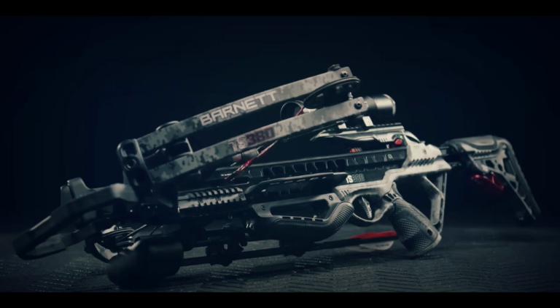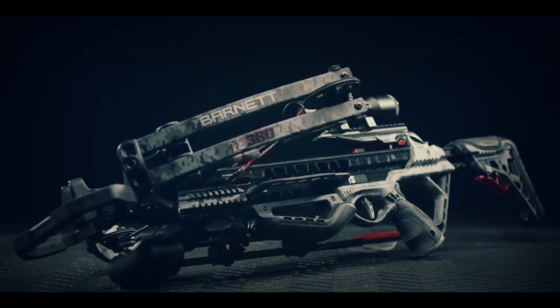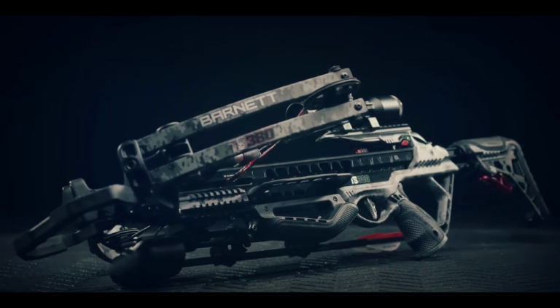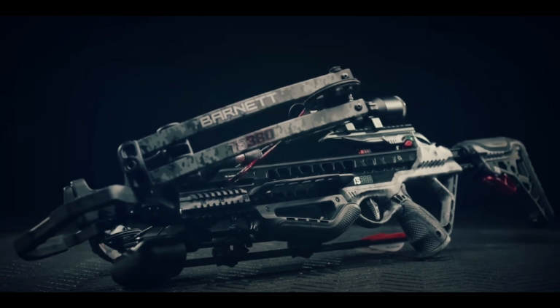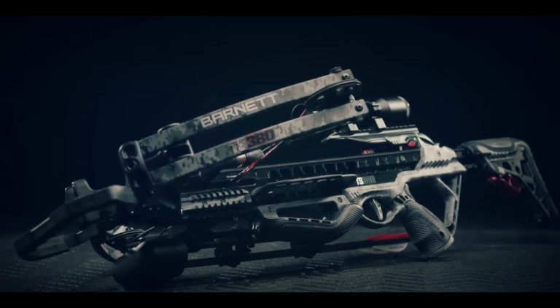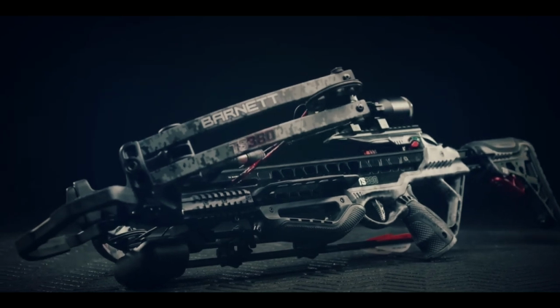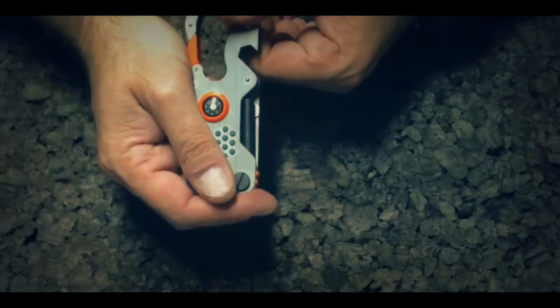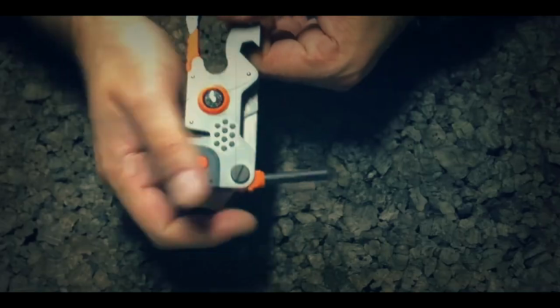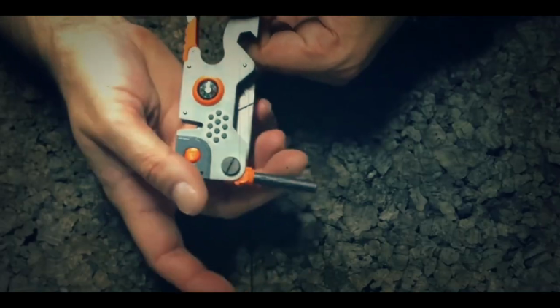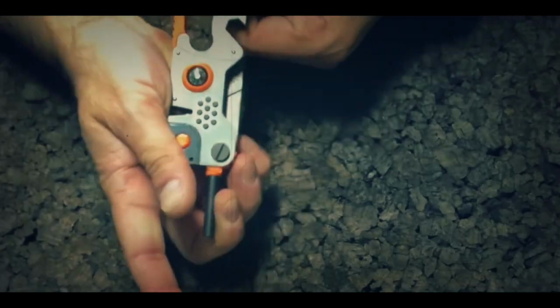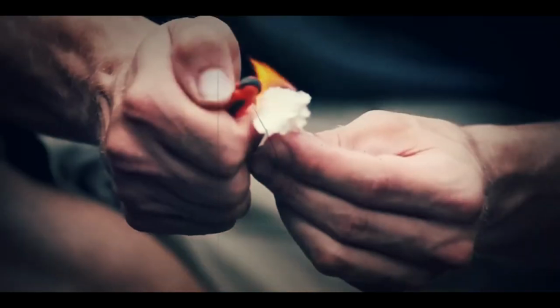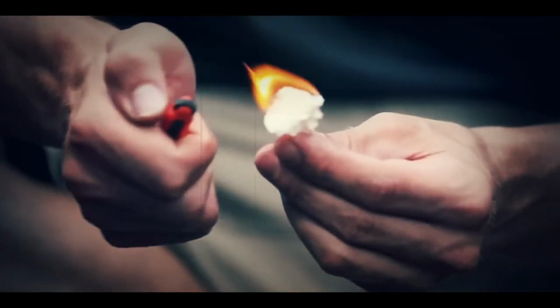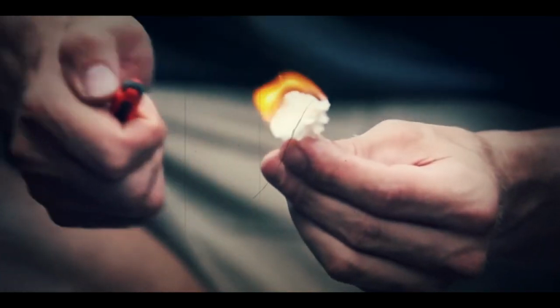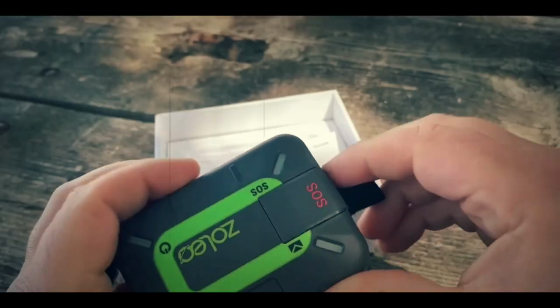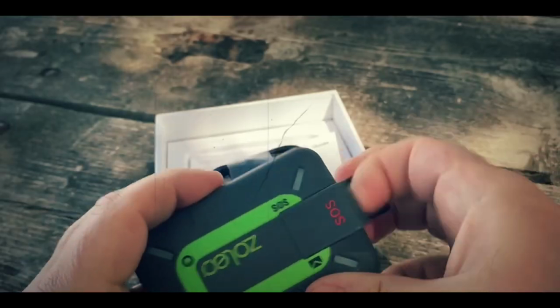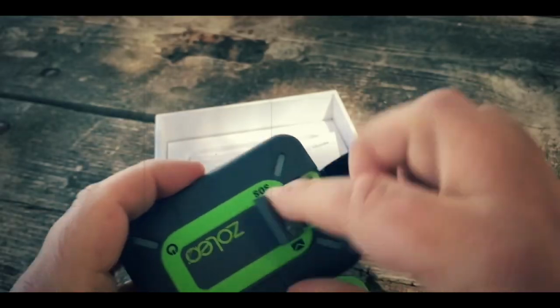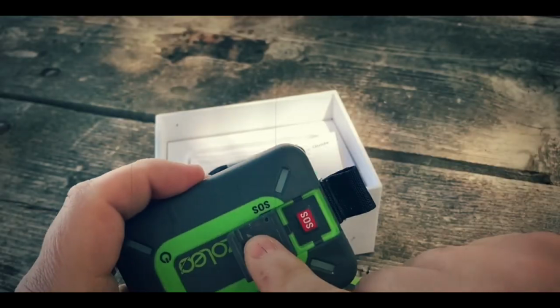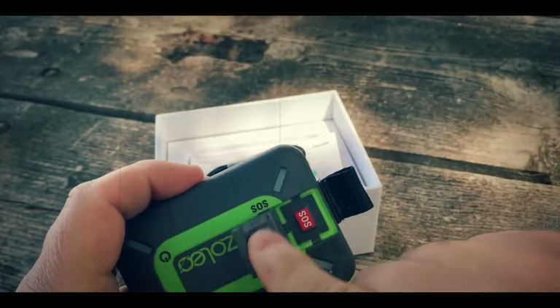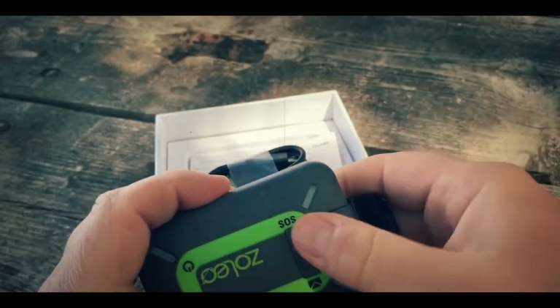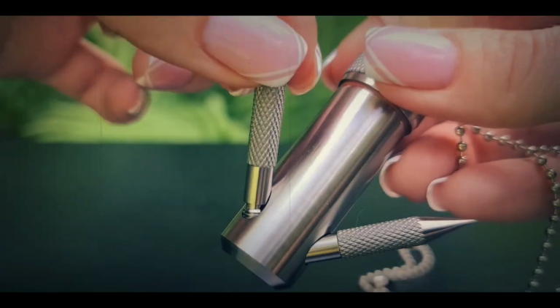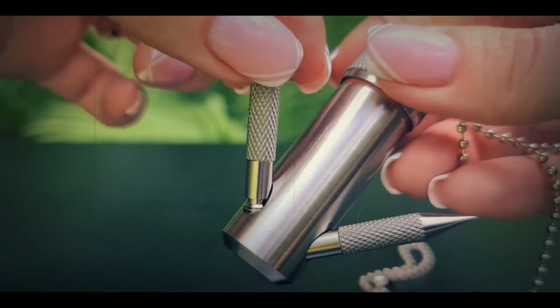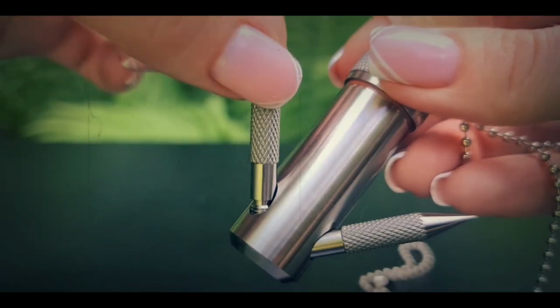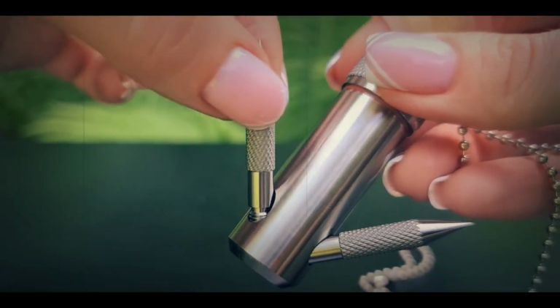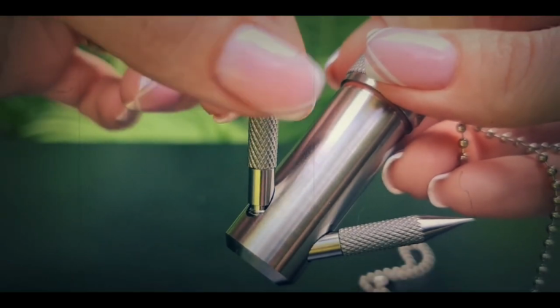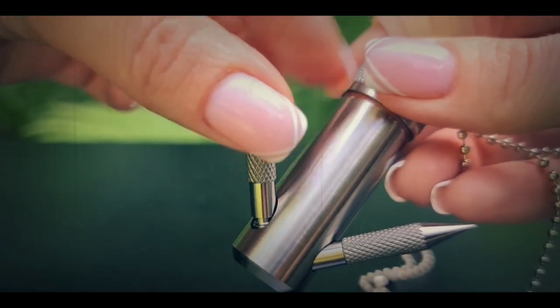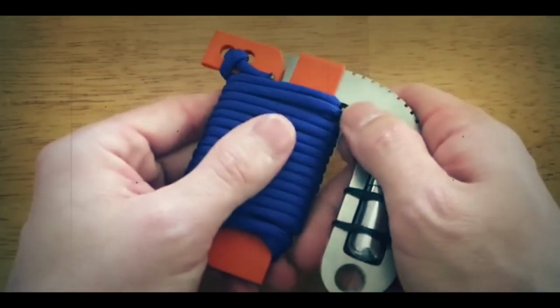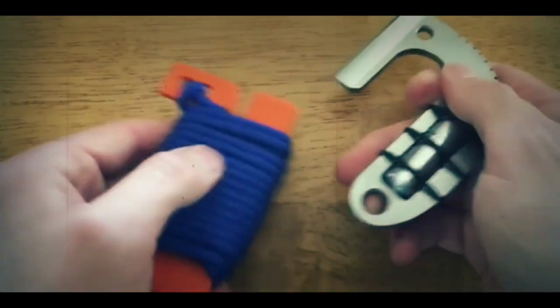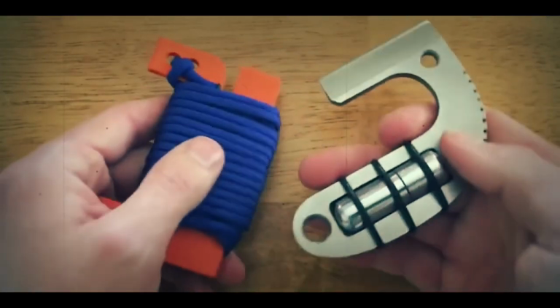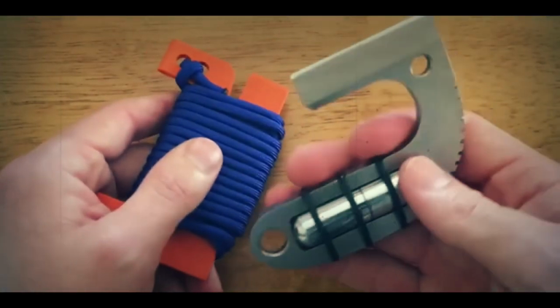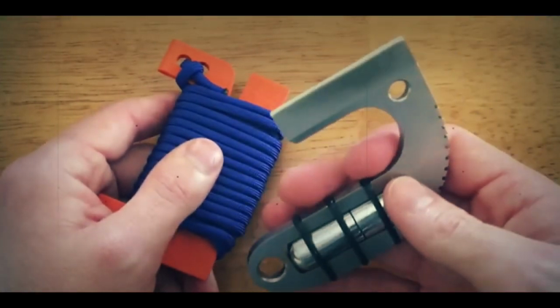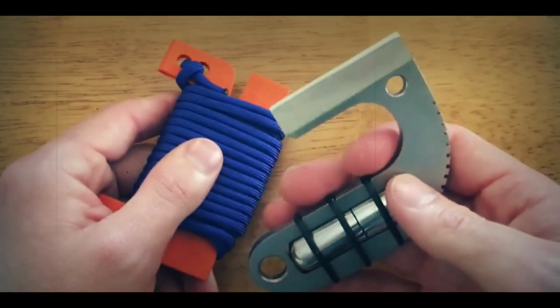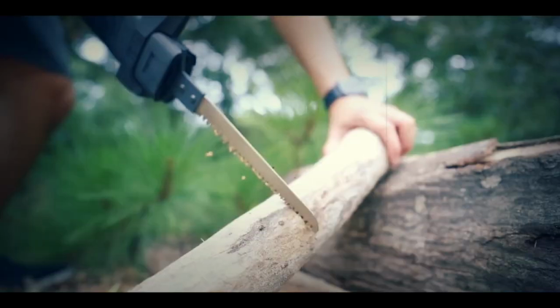Welcome everyone. Let's look into 15 survival gadgets that are next level.